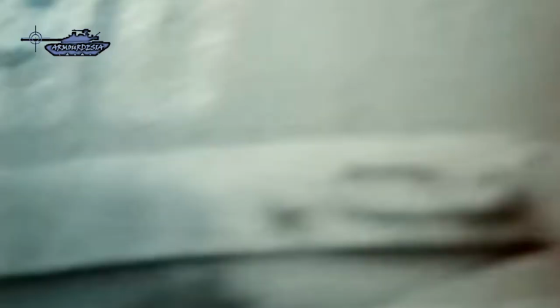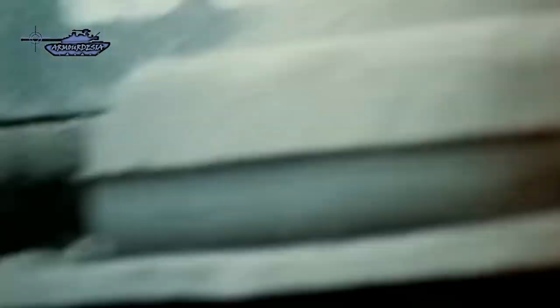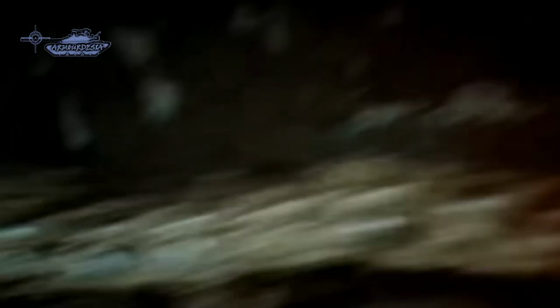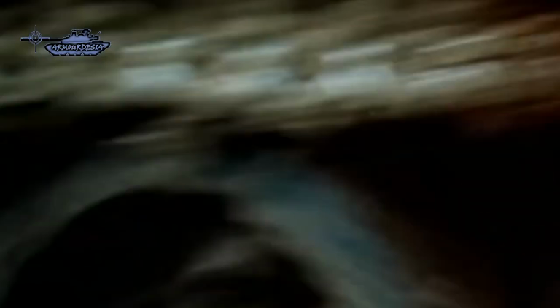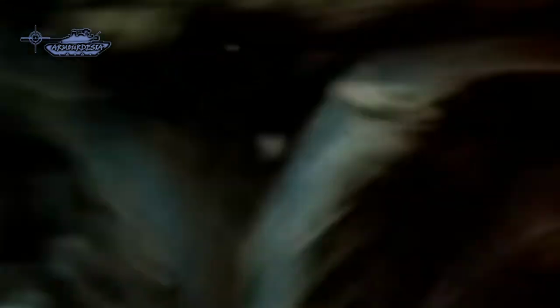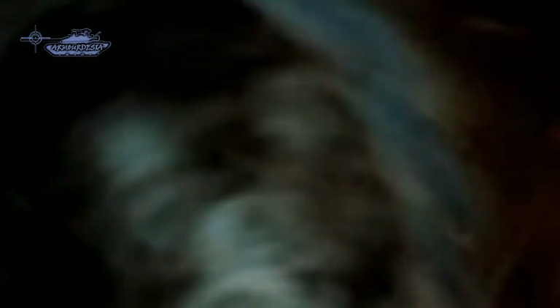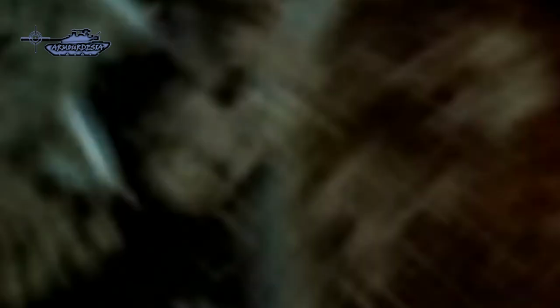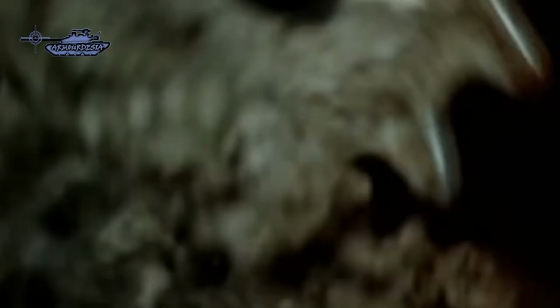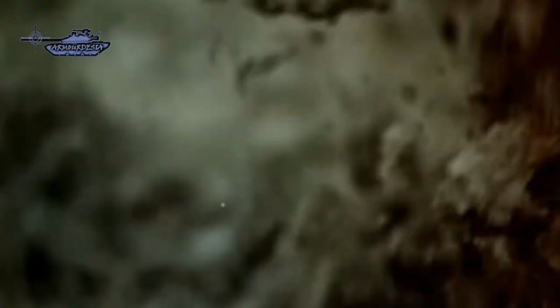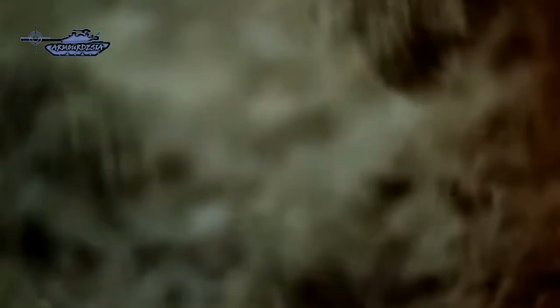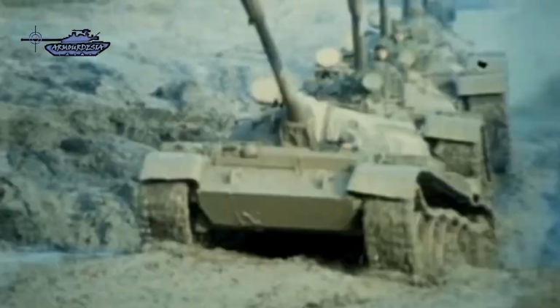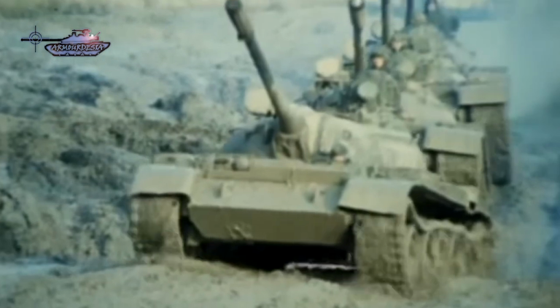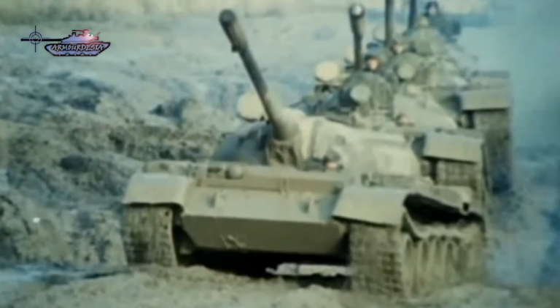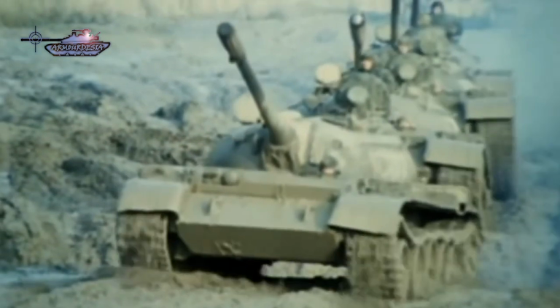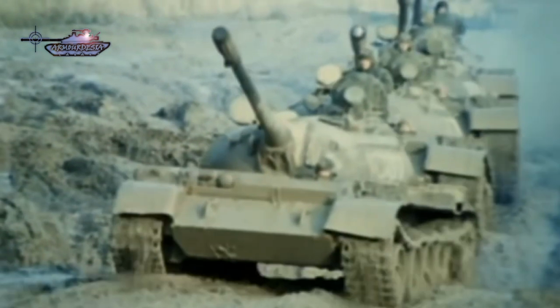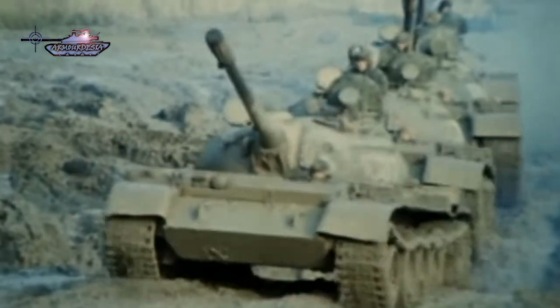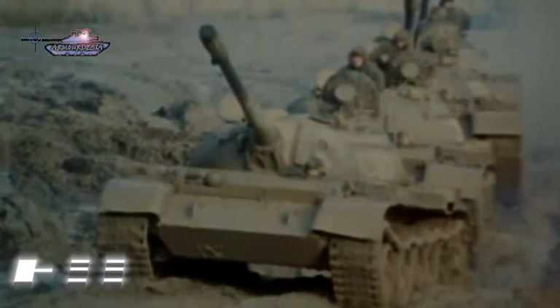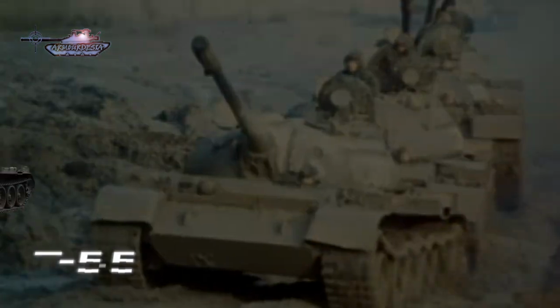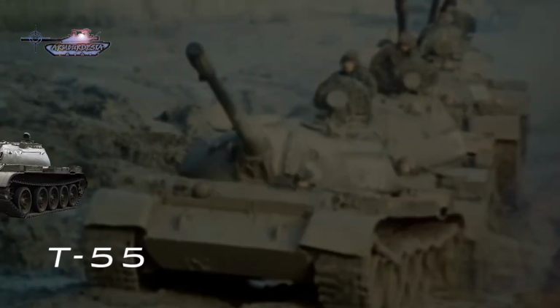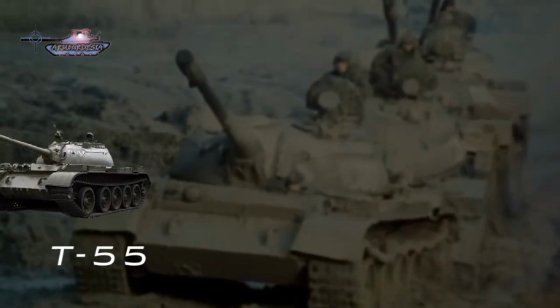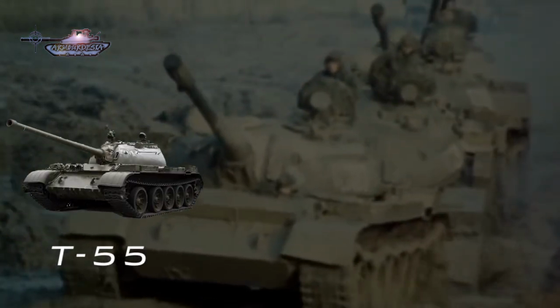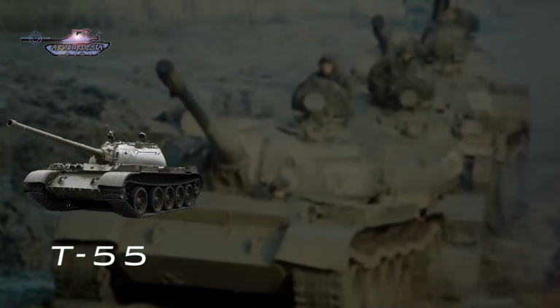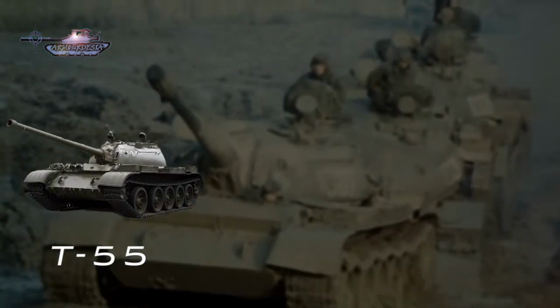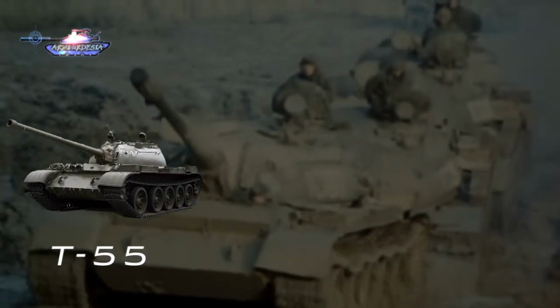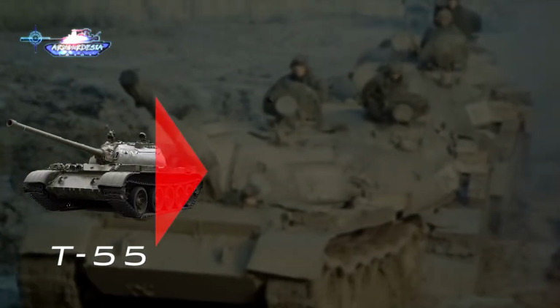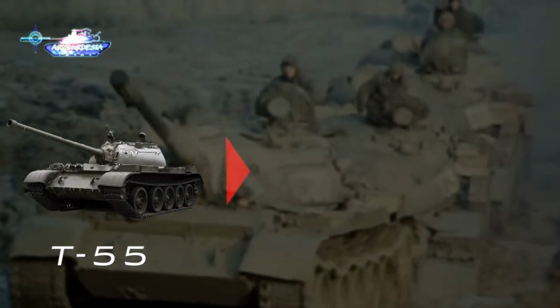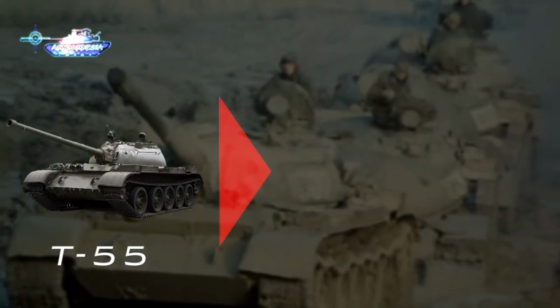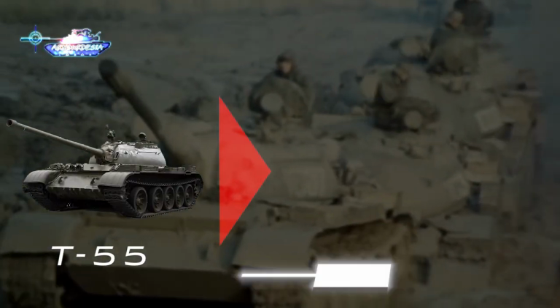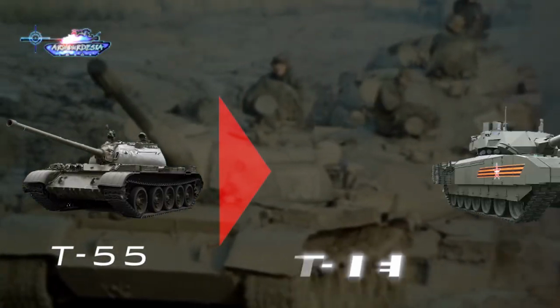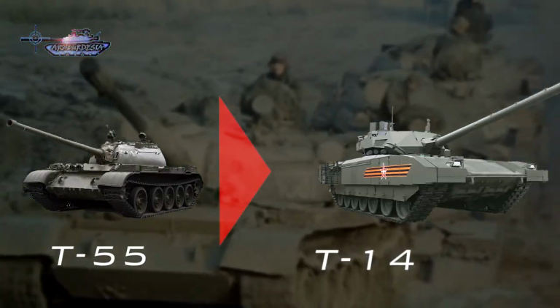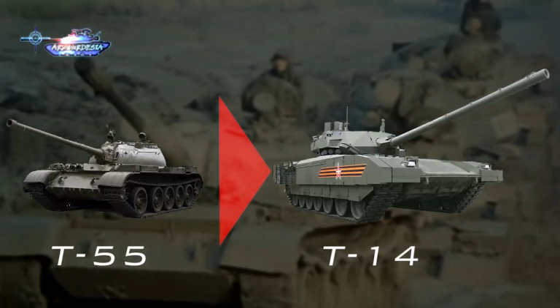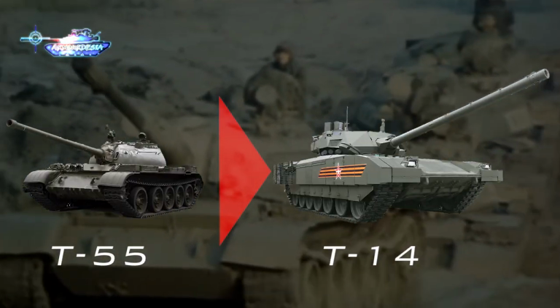In this video, we will go through how the MBTs over the period of time developed from this to this.